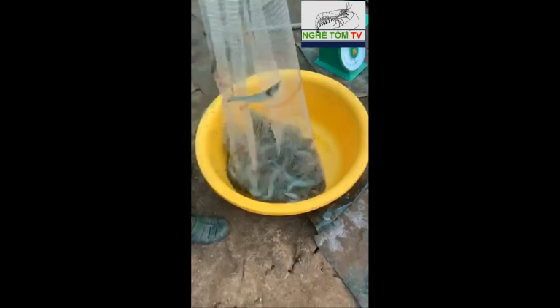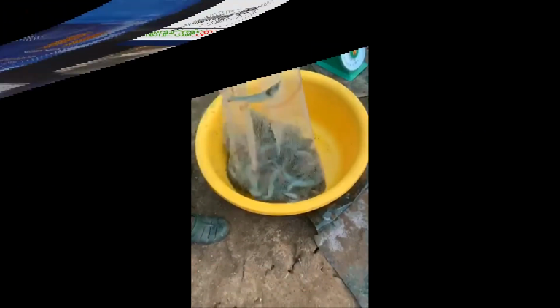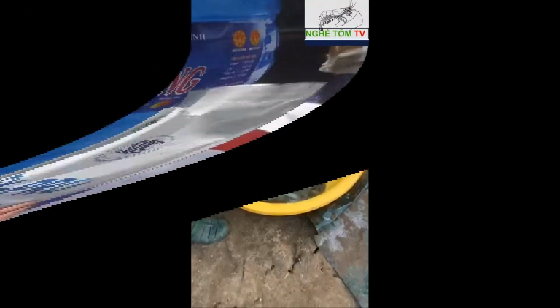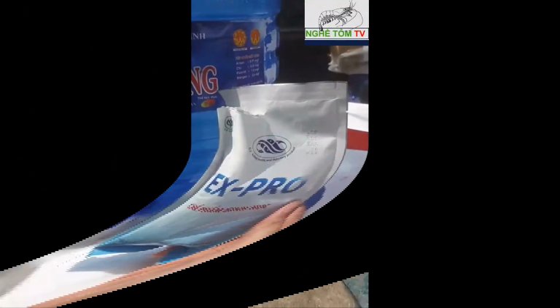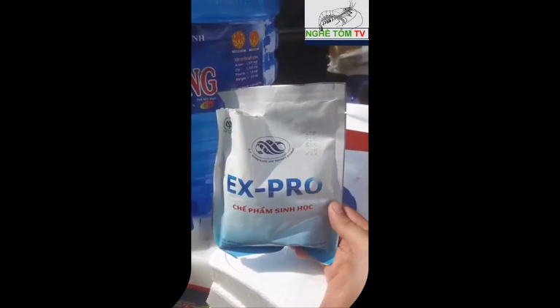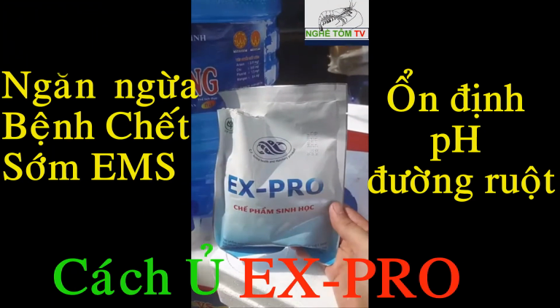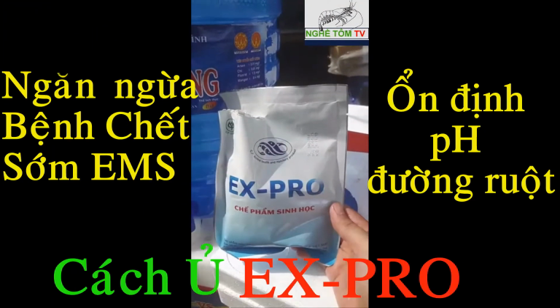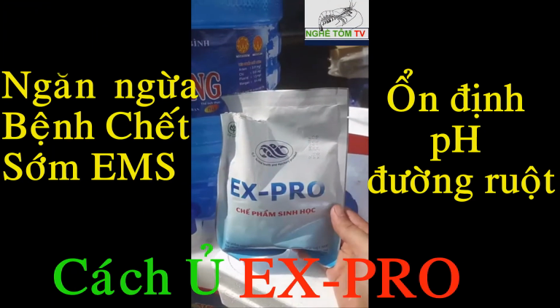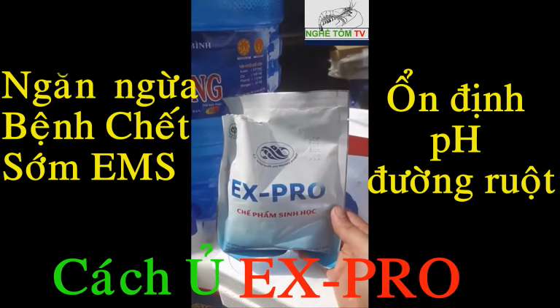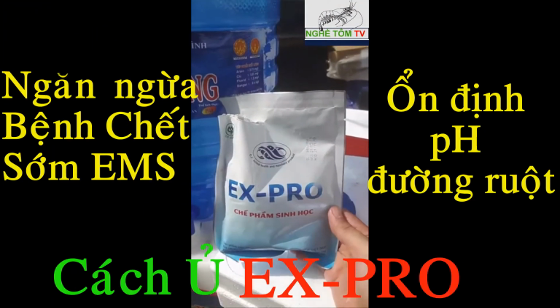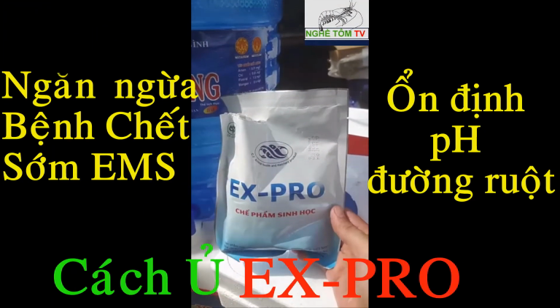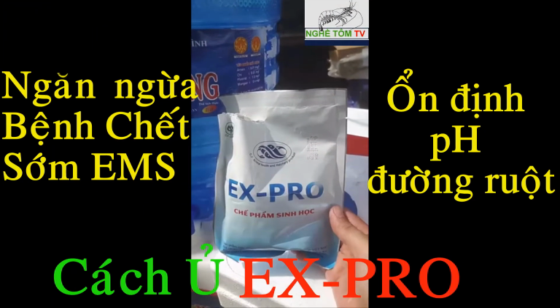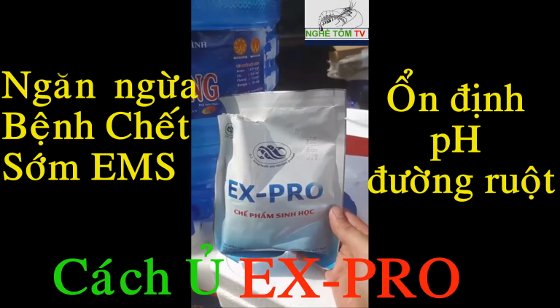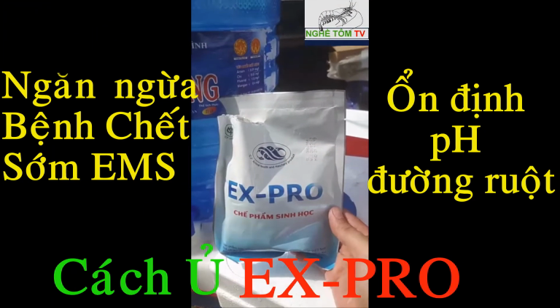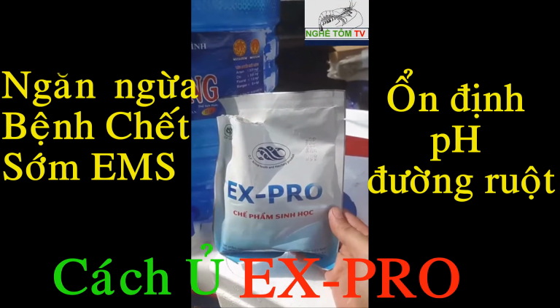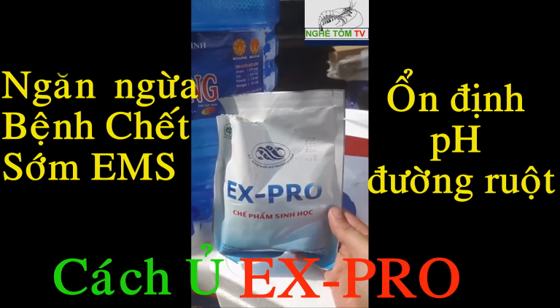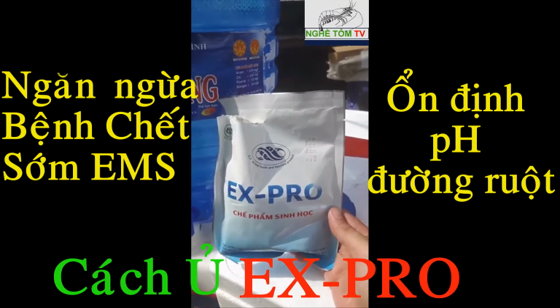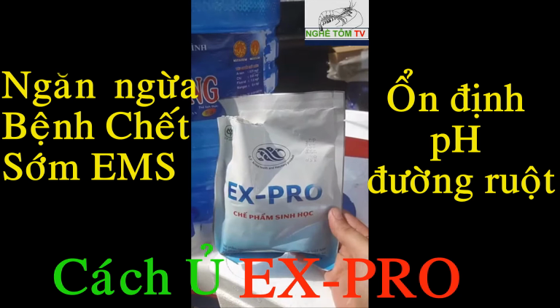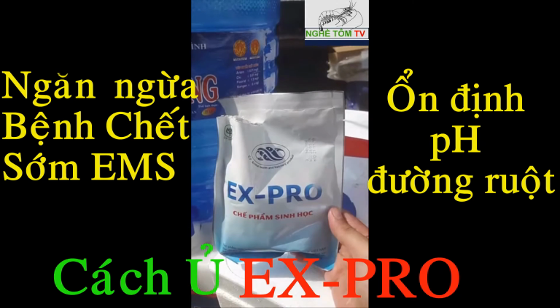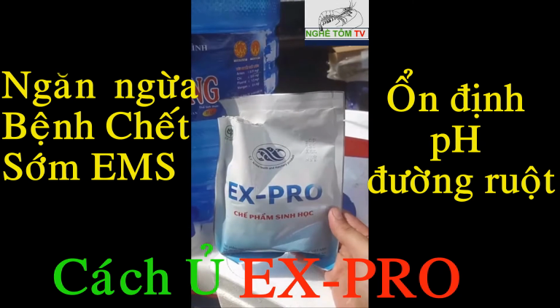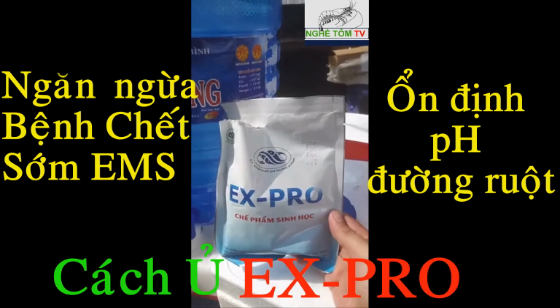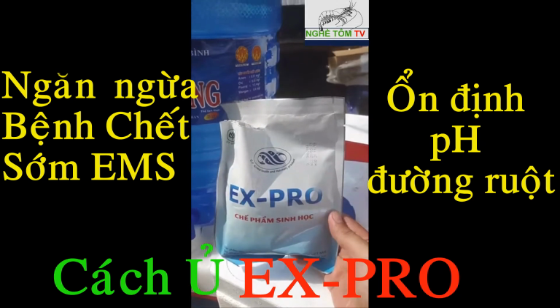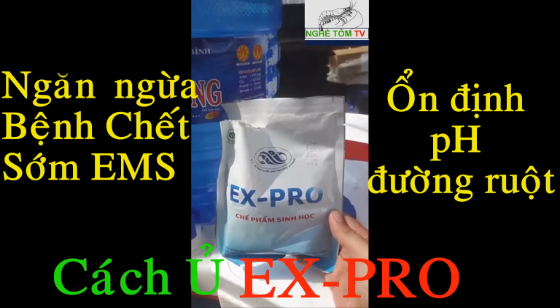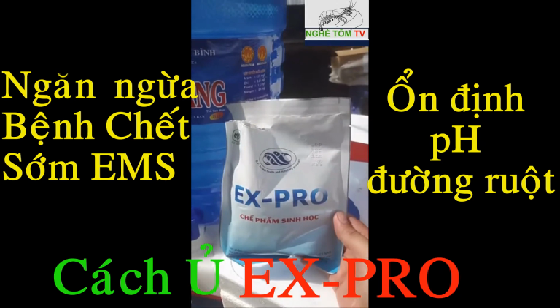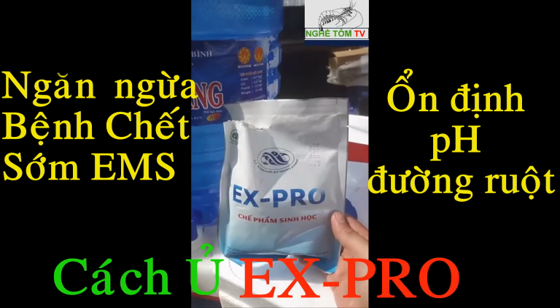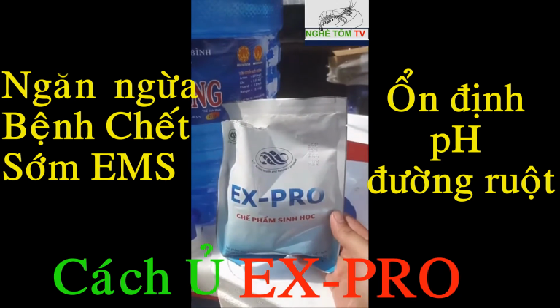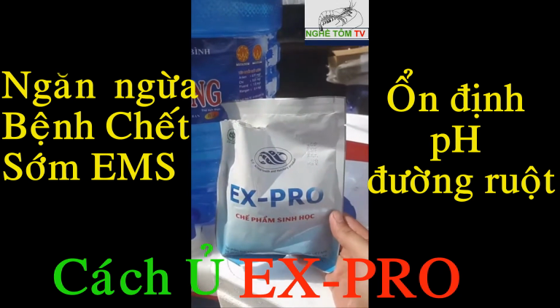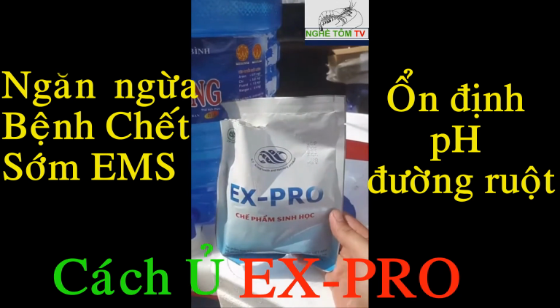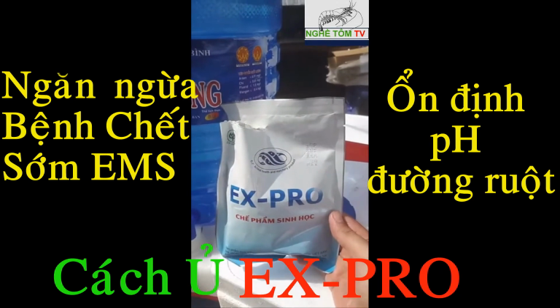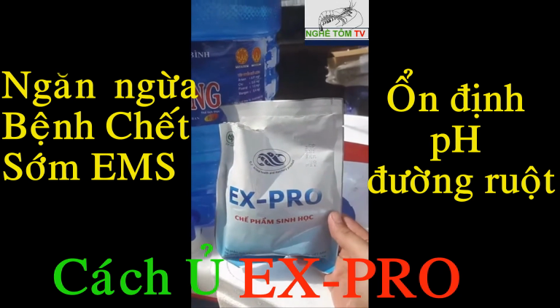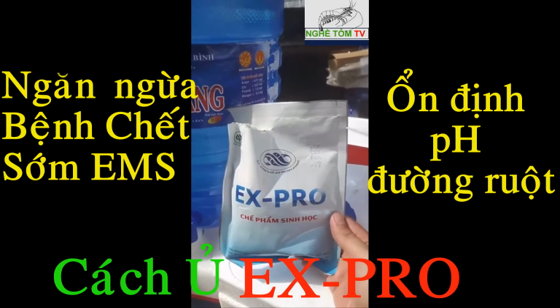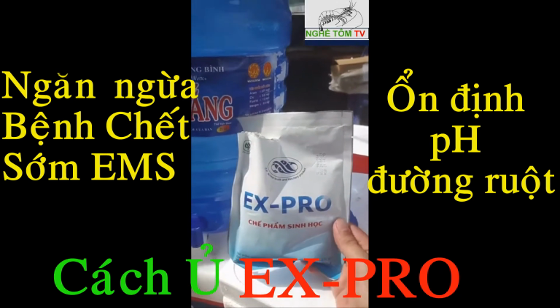This is X-Pro, the product of the CV Vietnam company. We are going to use X-Pro as well.